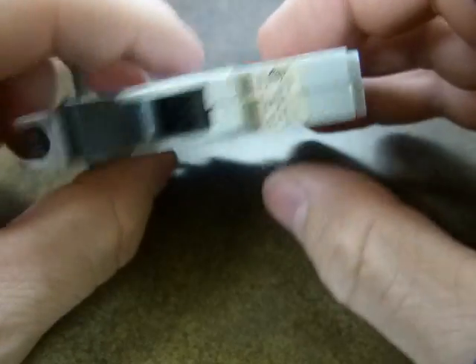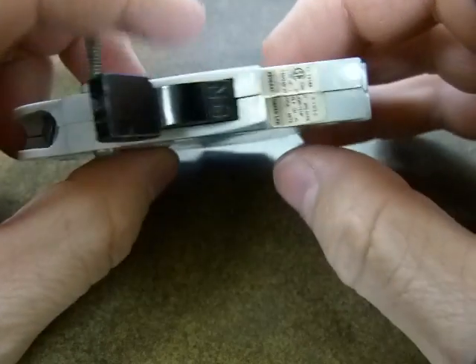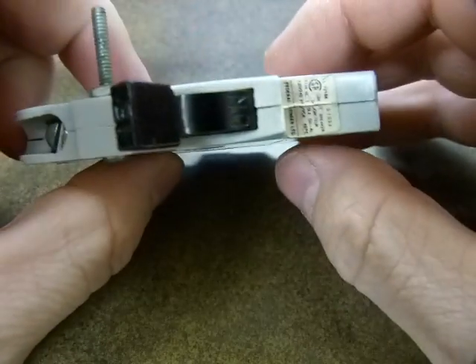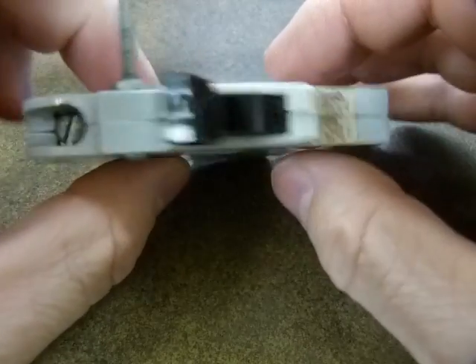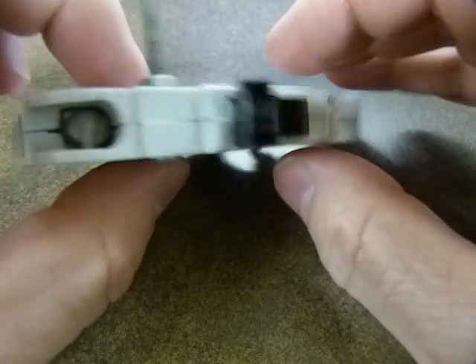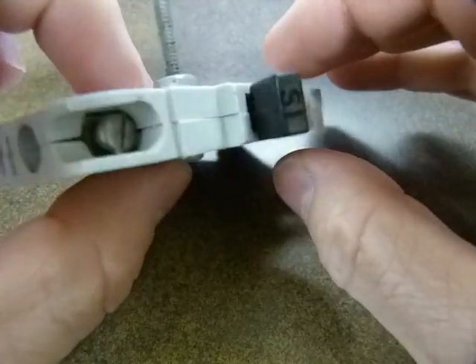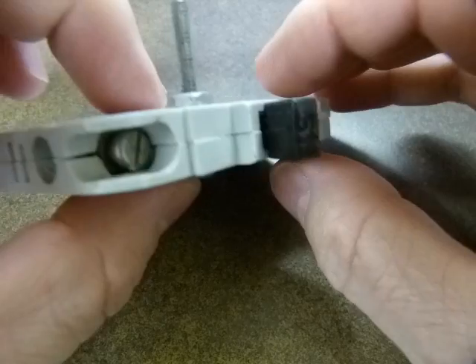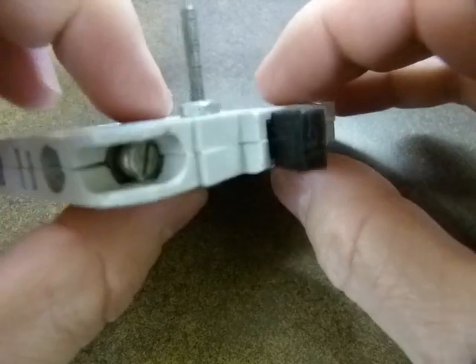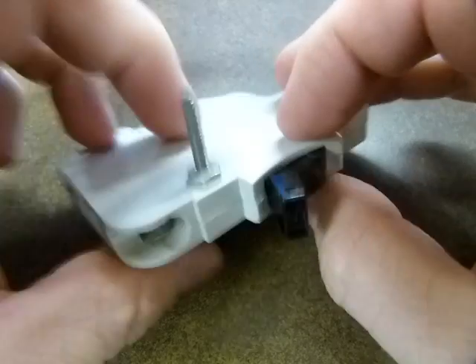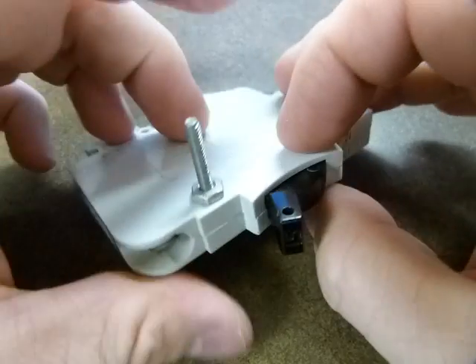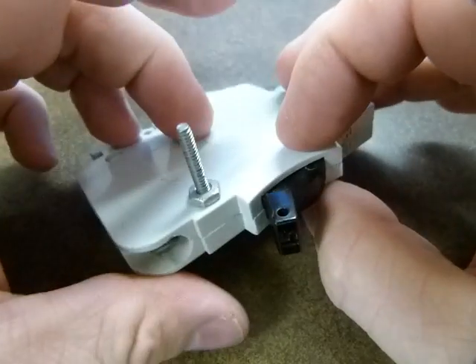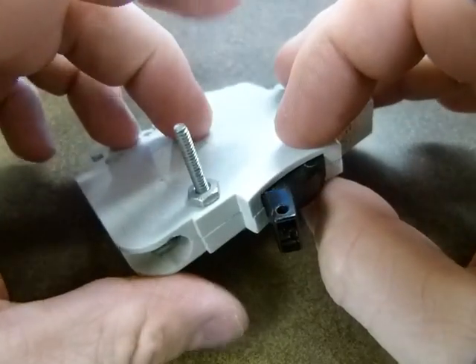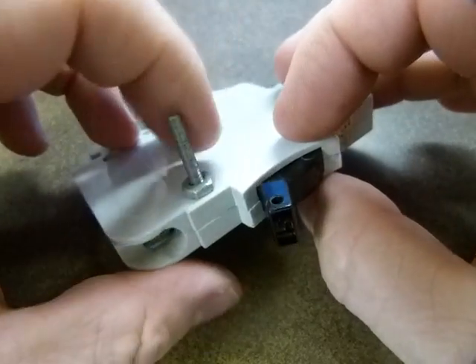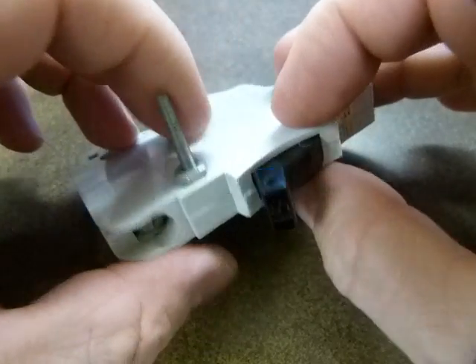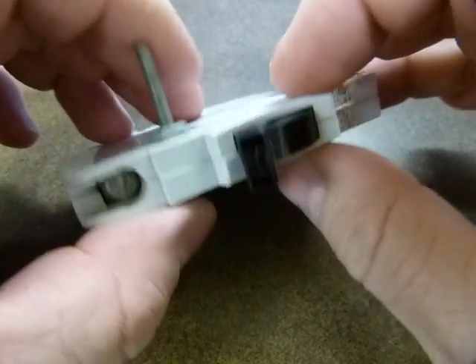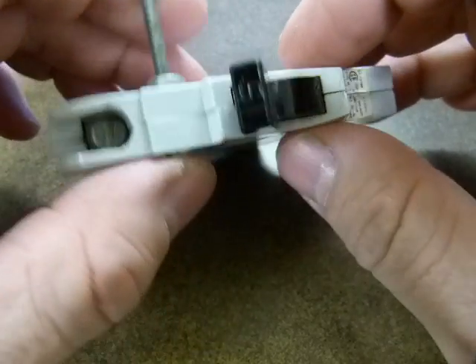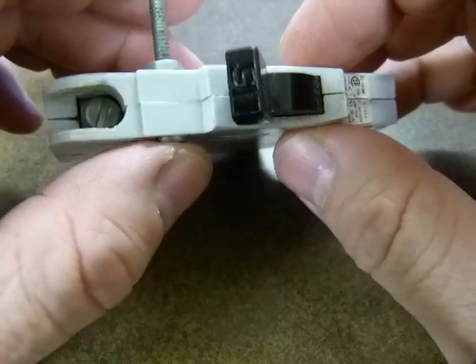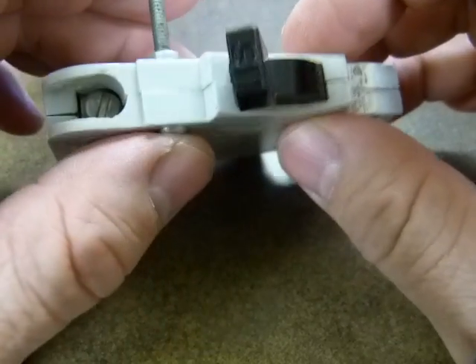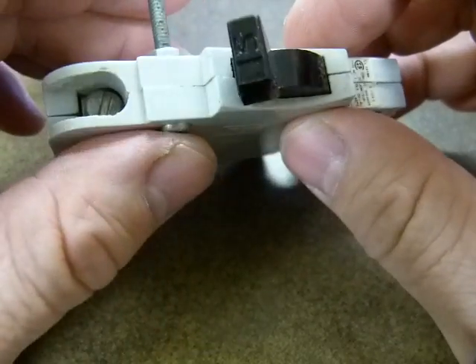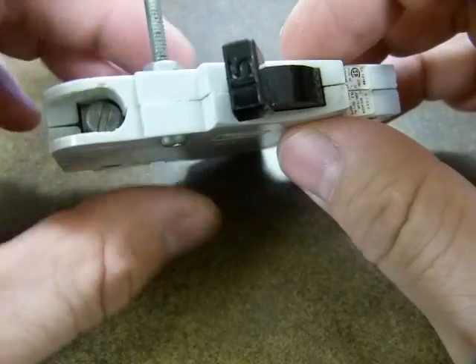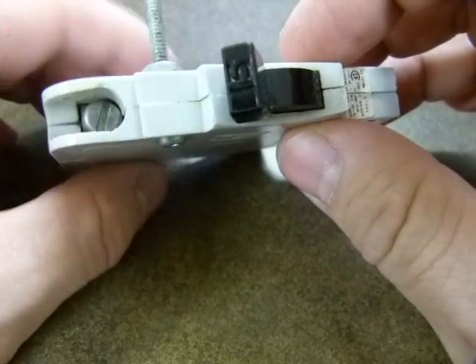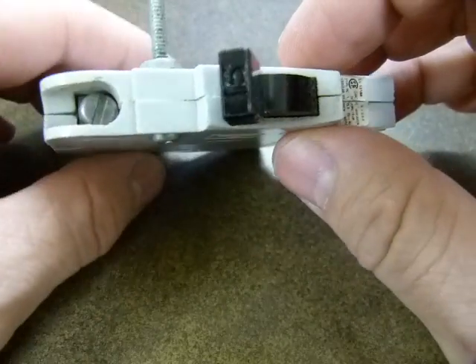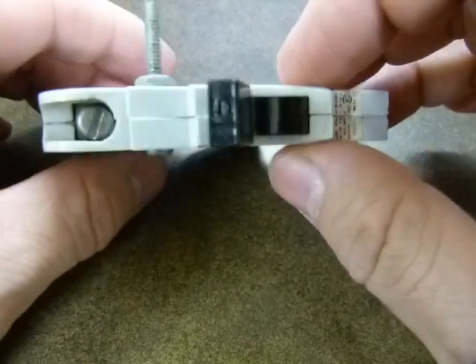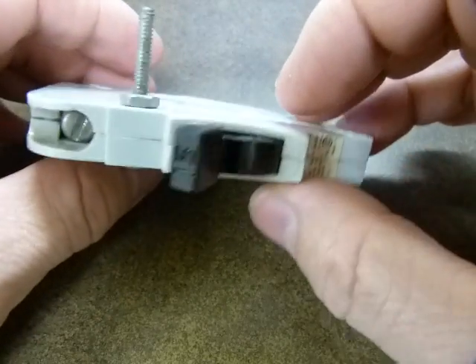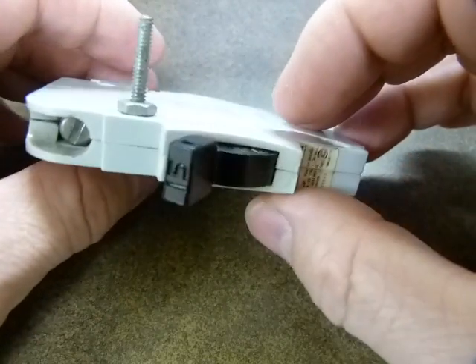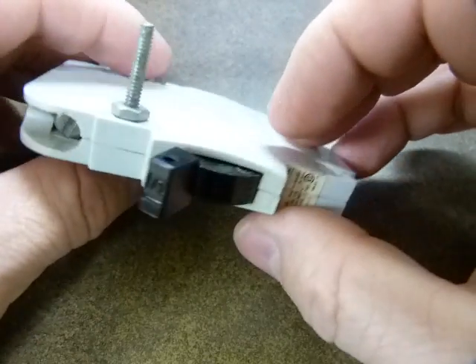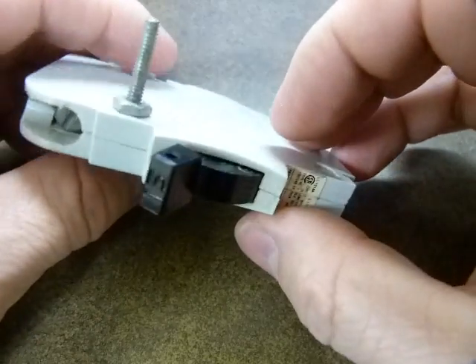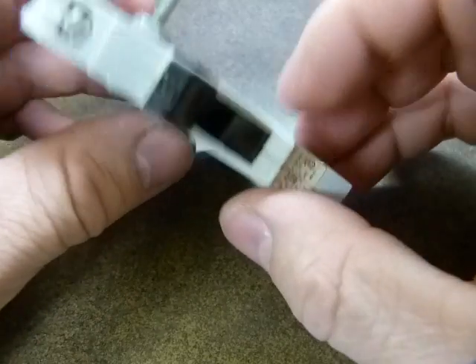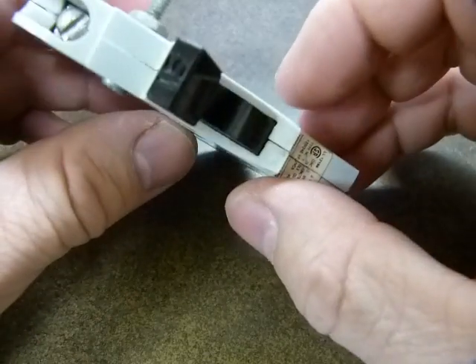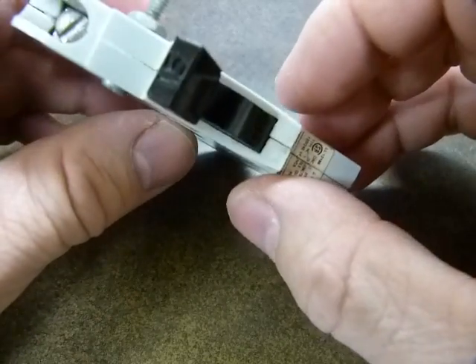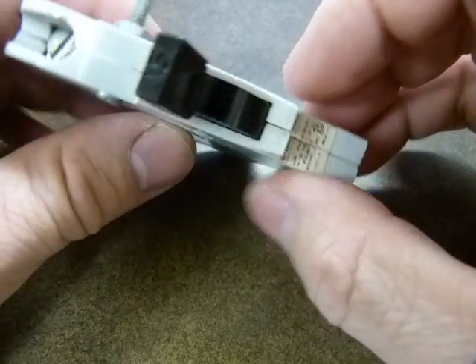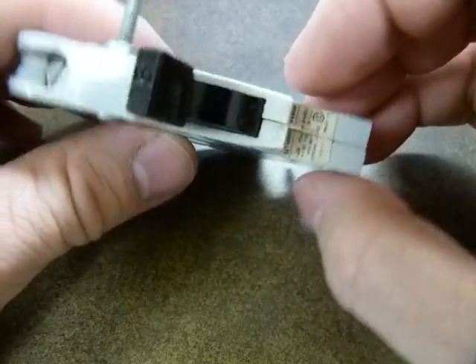They don't normally come apart like this. I put this one back together with a bolt so I can show you what's inside.